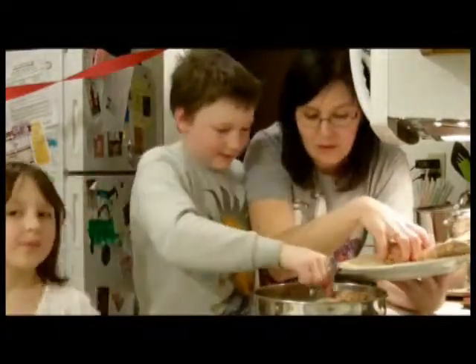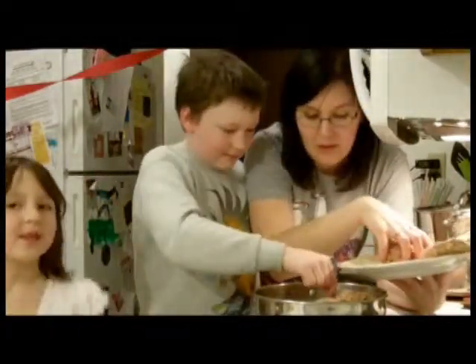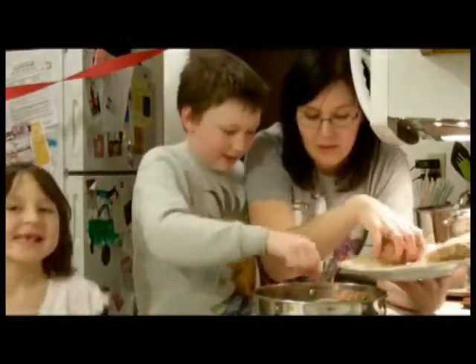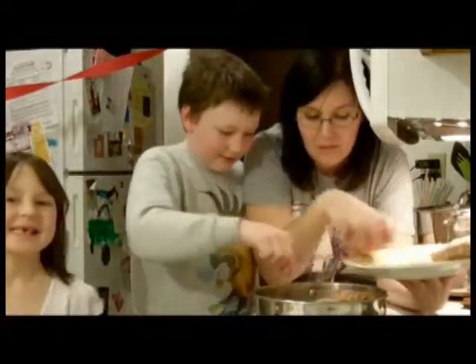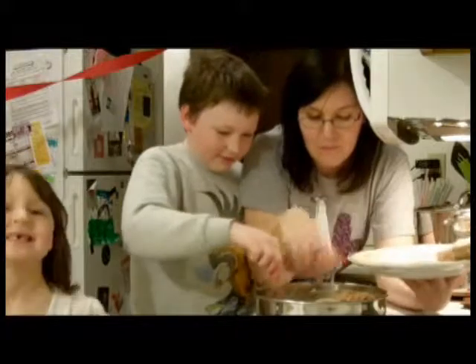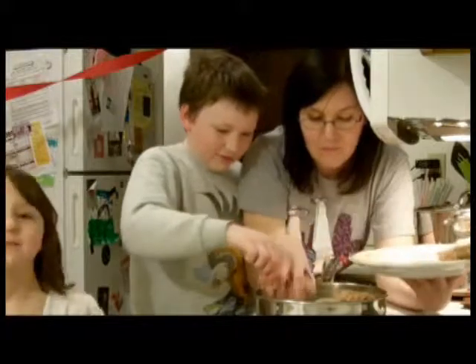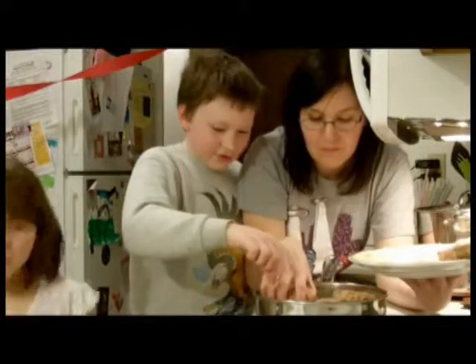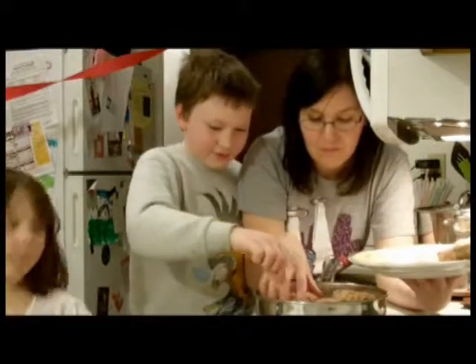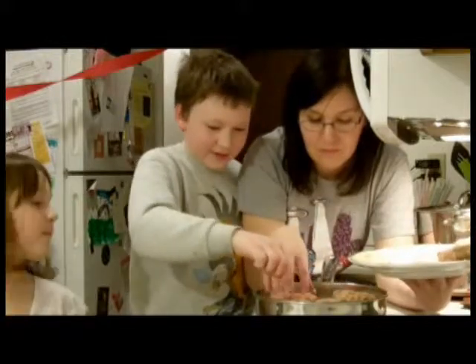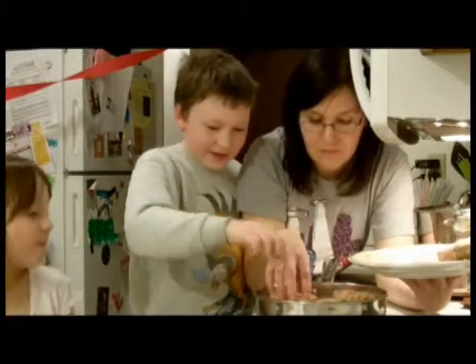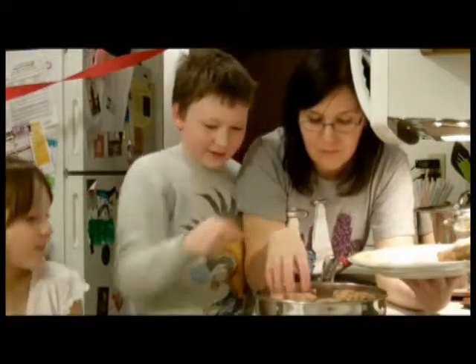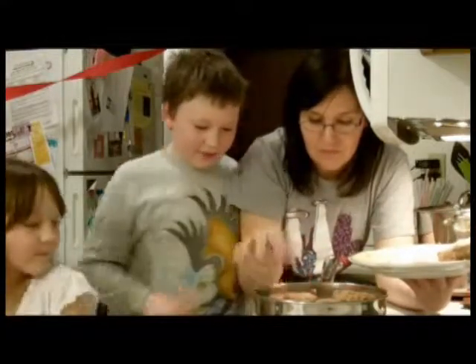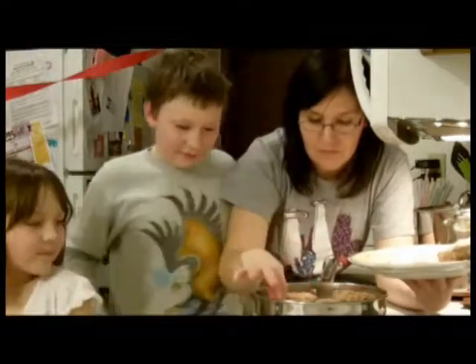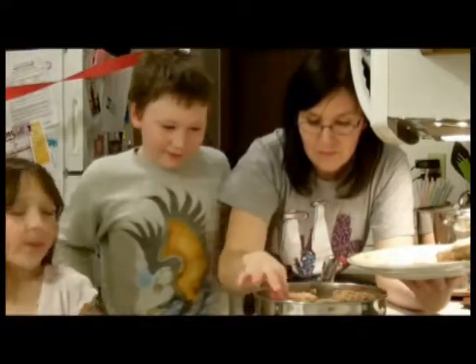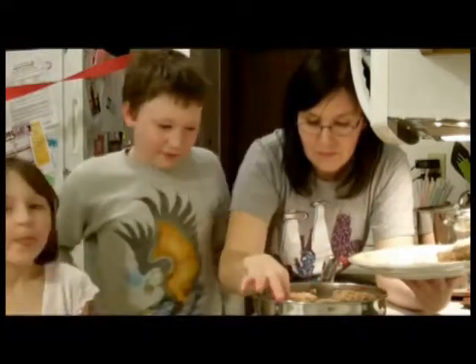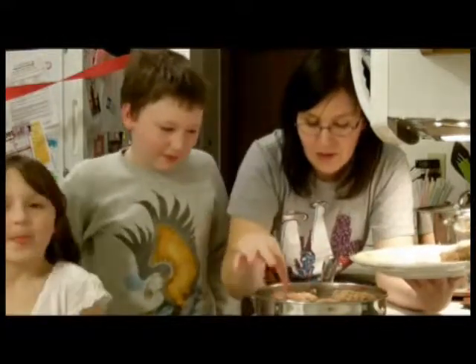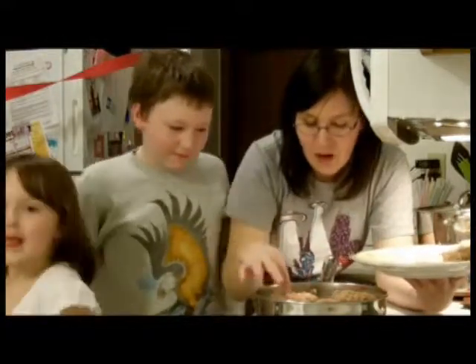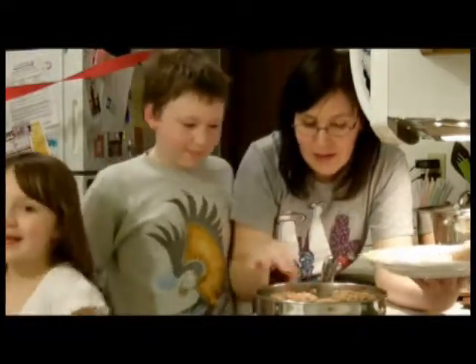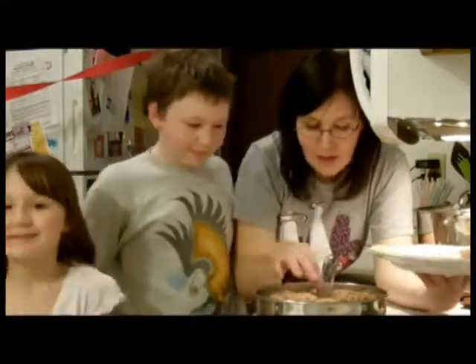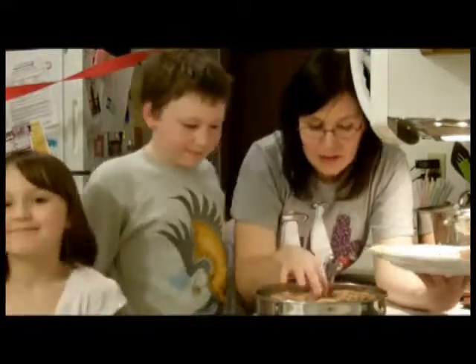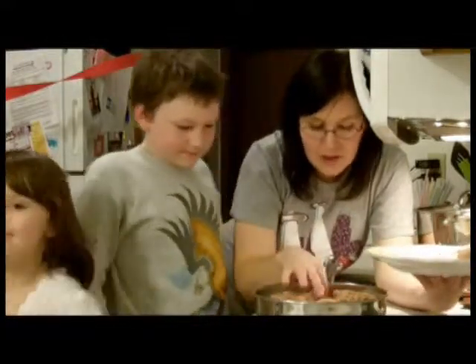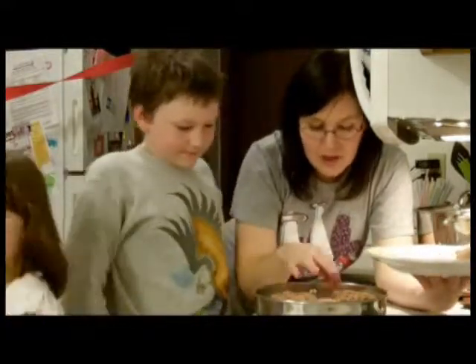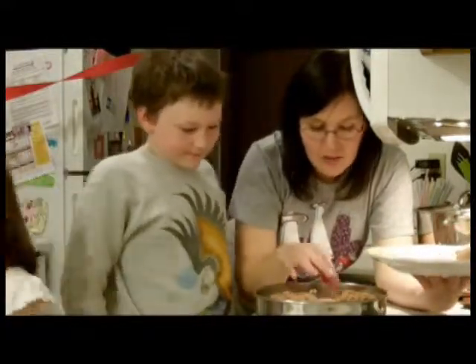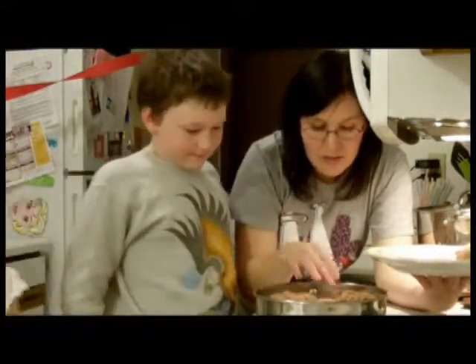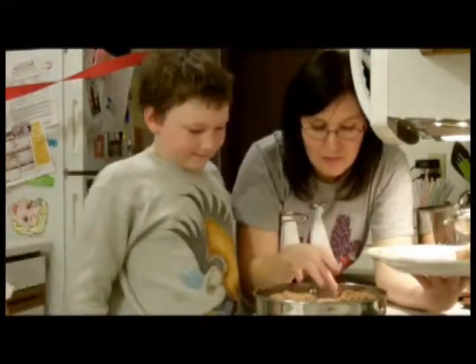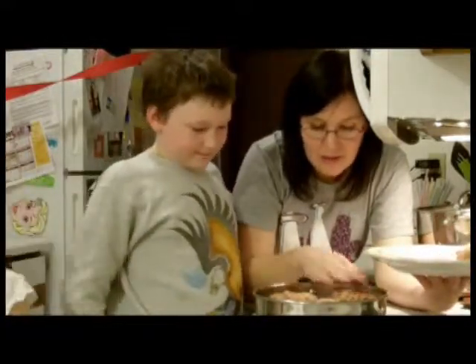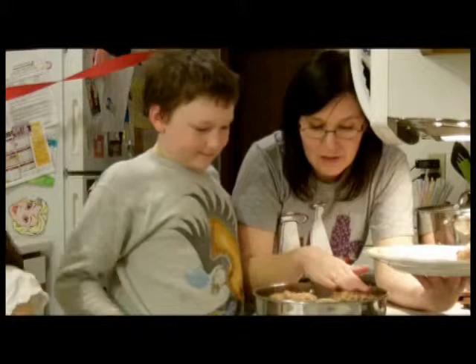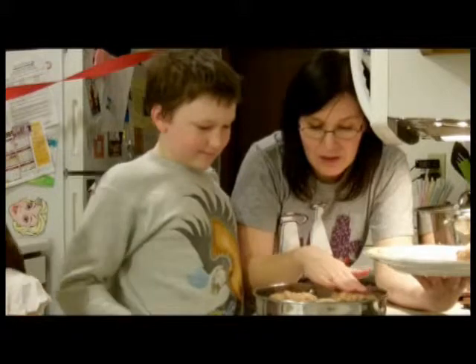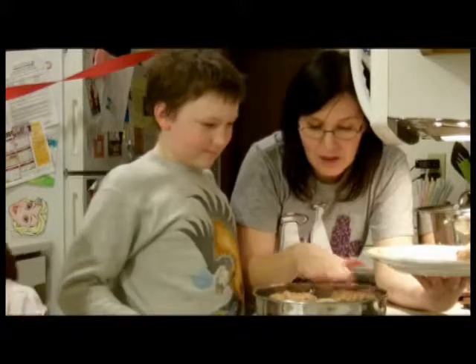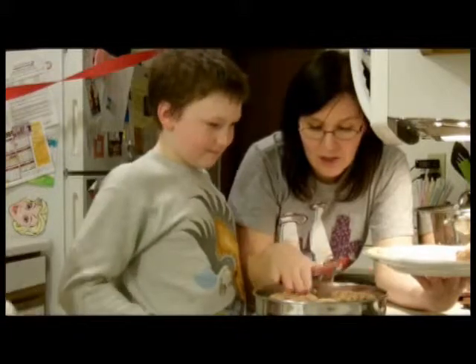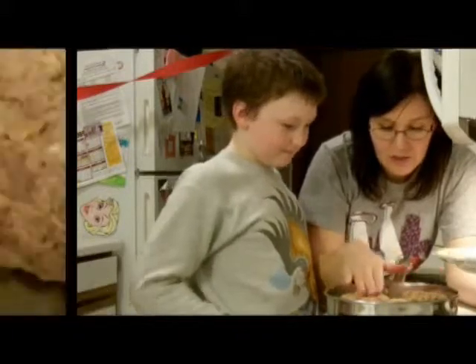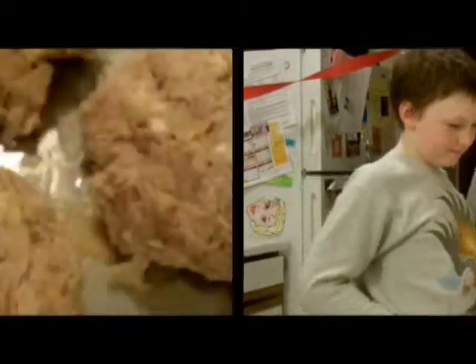I want a mini tuna chunk when they're done so I don't have to wait for the buns! I'll get a shot of them in the pan so you can take a look at how they're cooking.